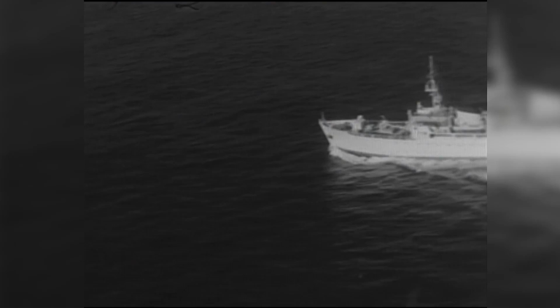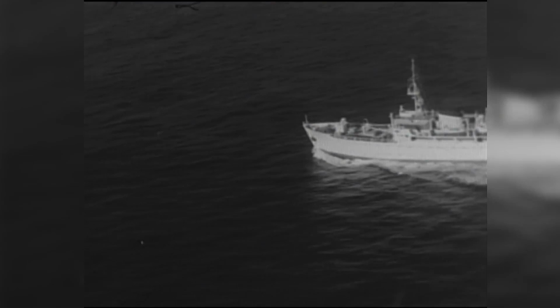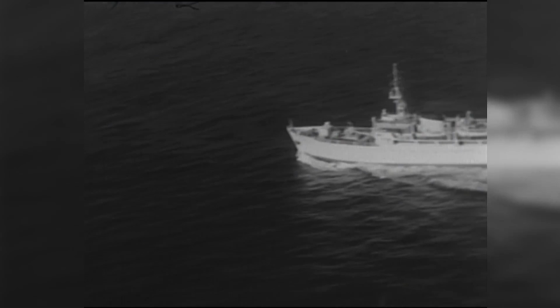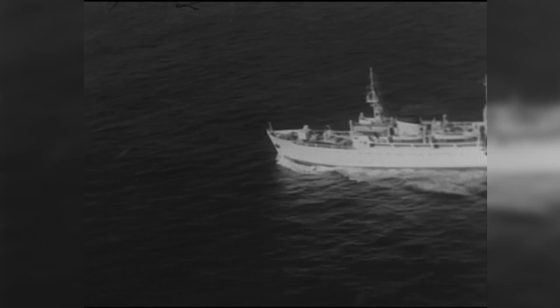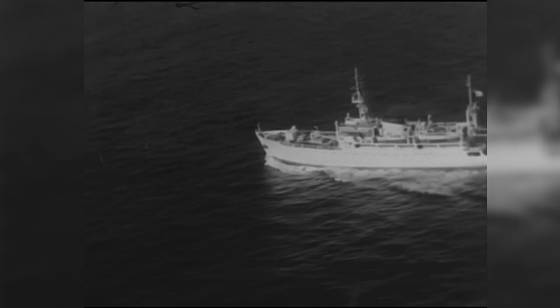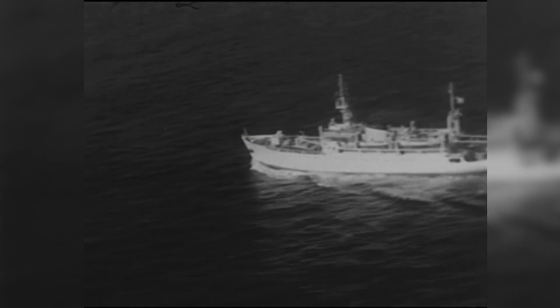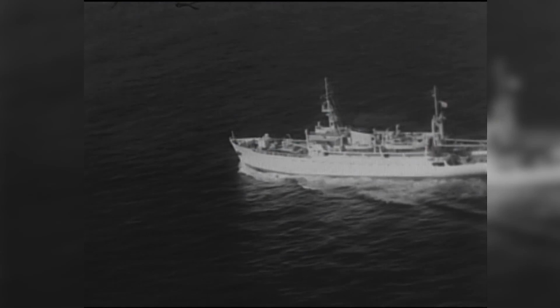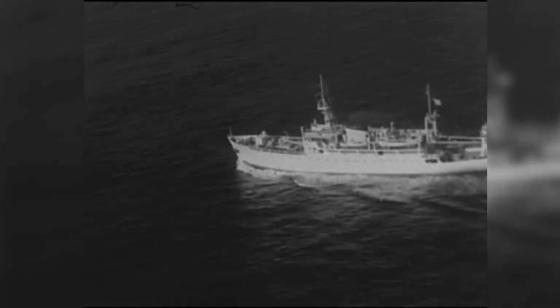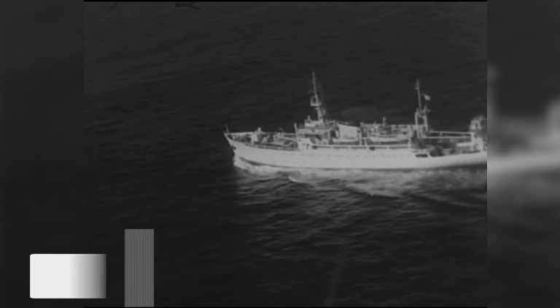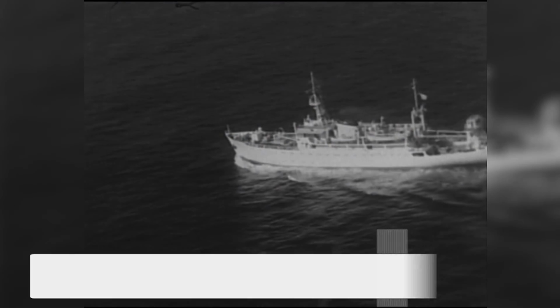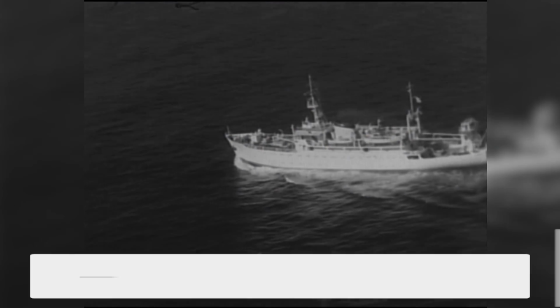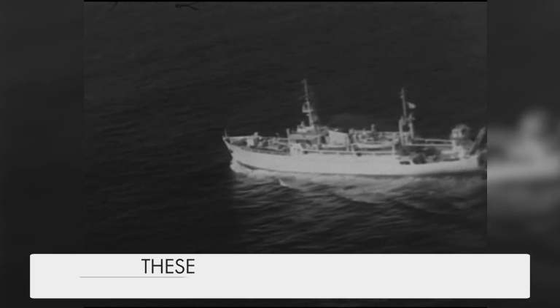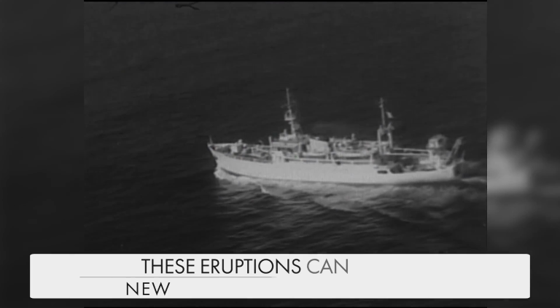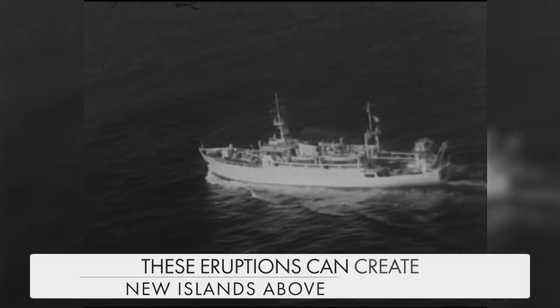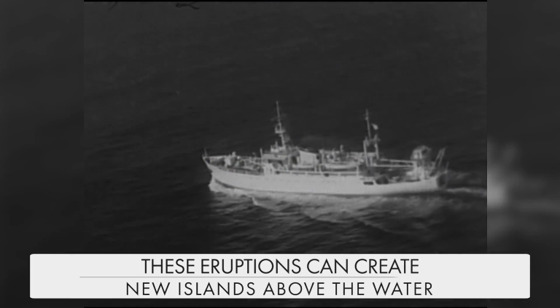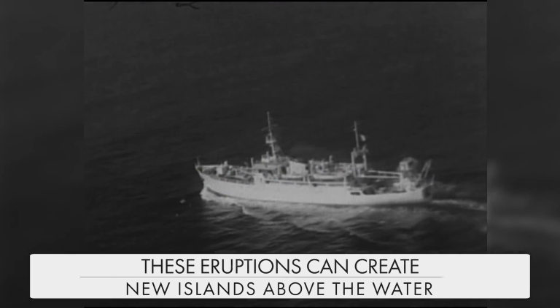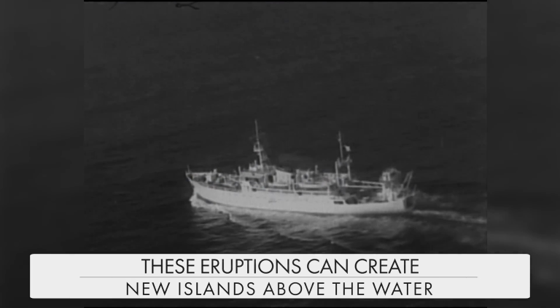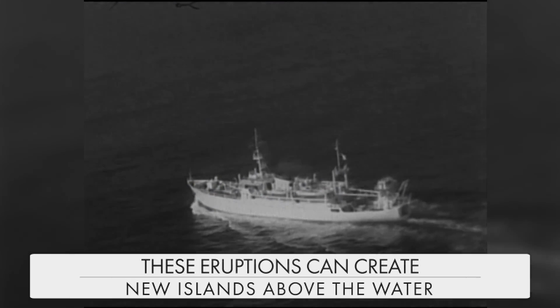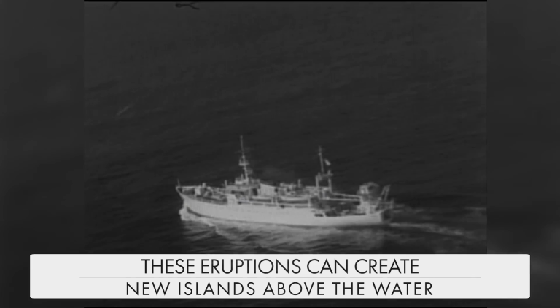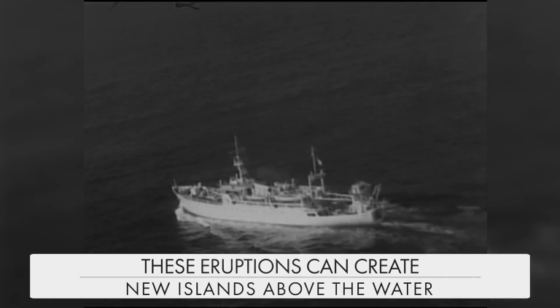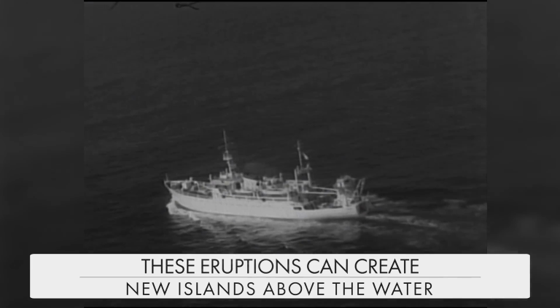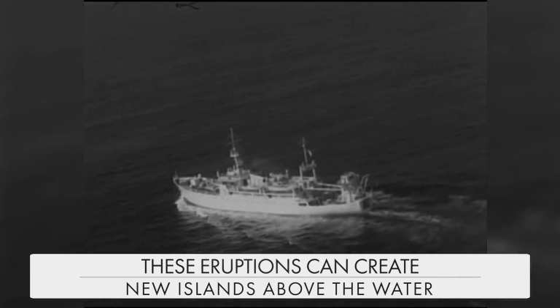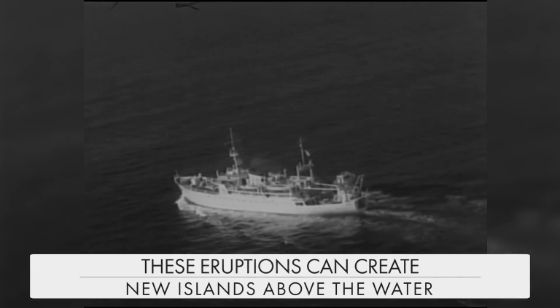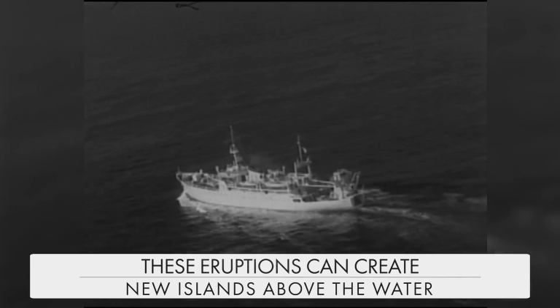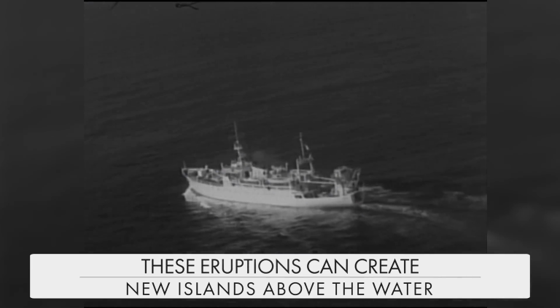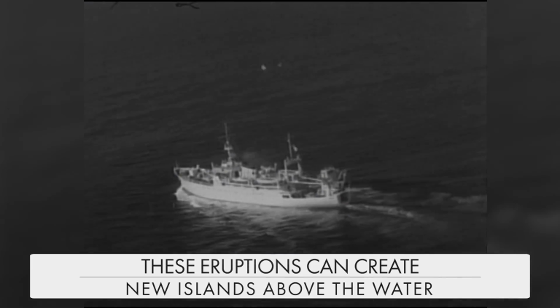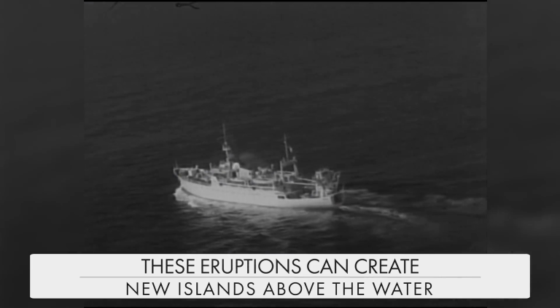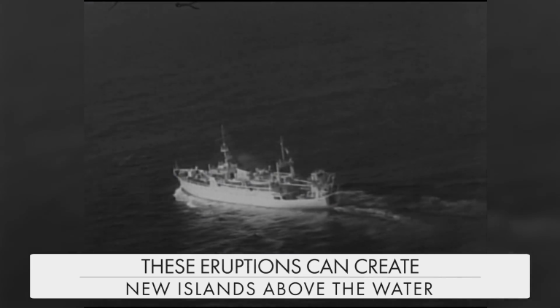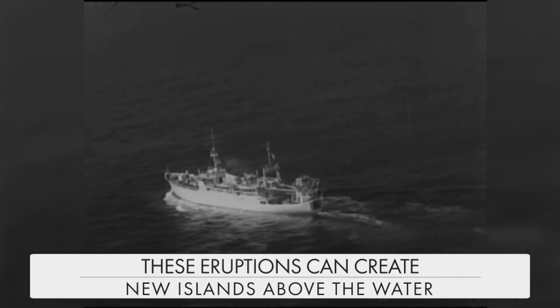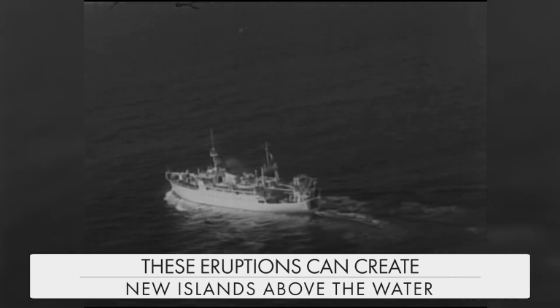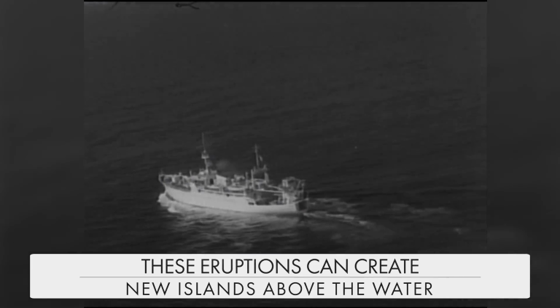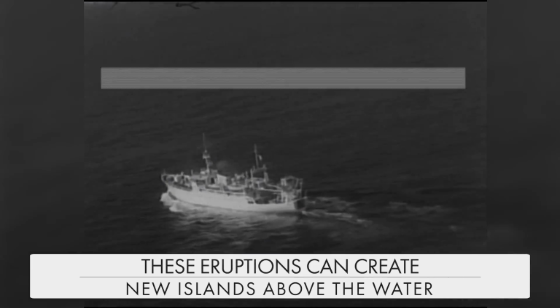While it's relatively rare to see, these eruptions can also create new islands above the water.